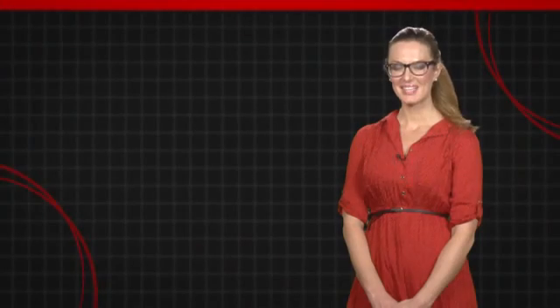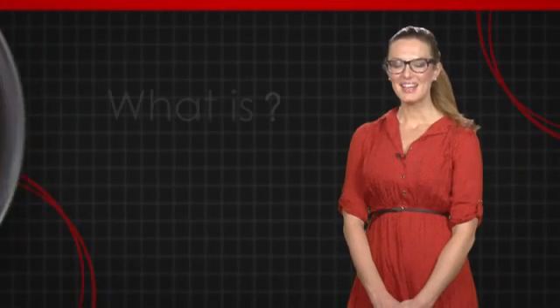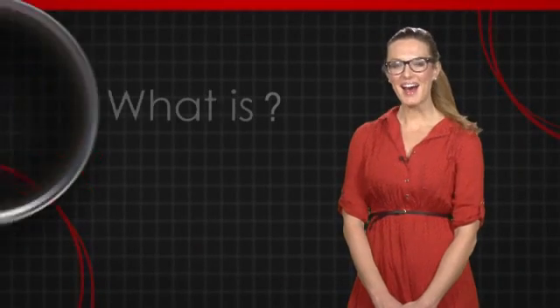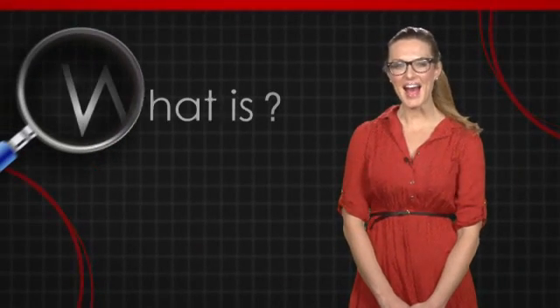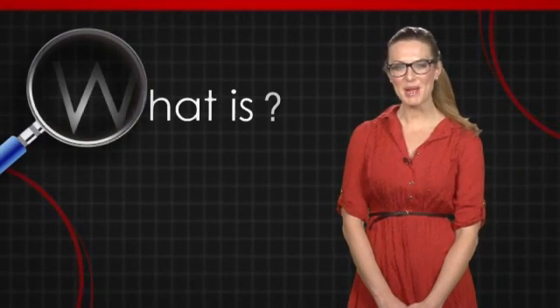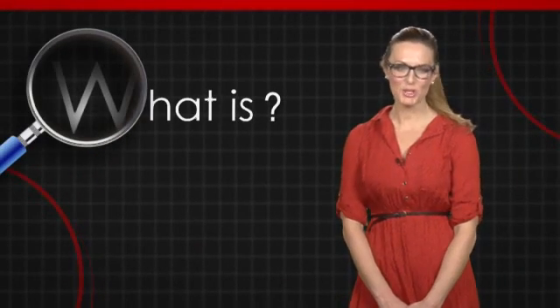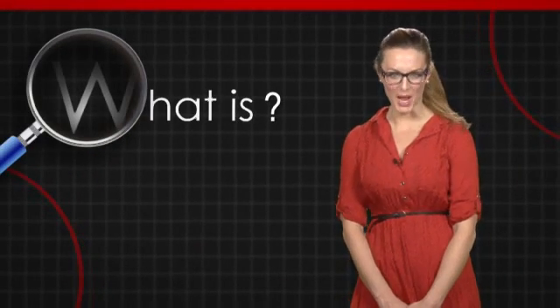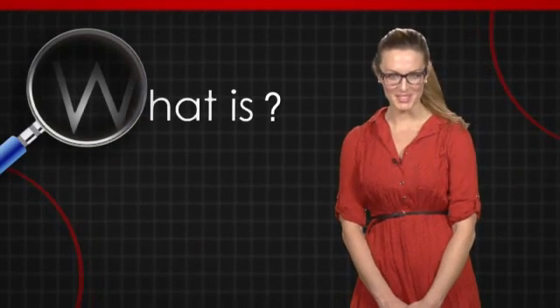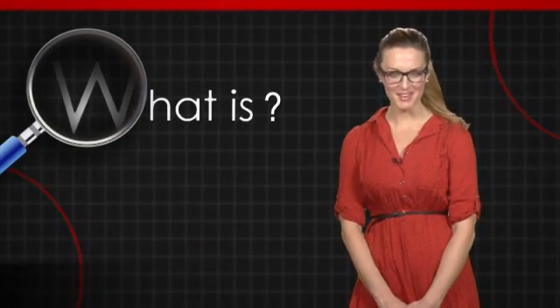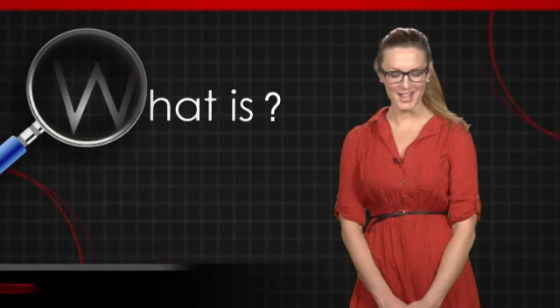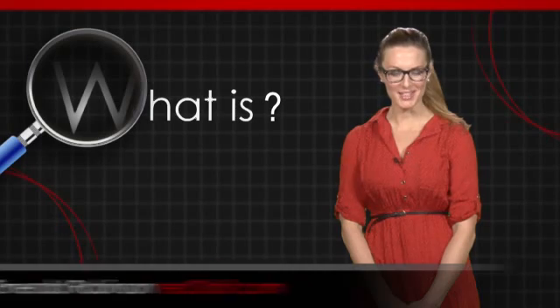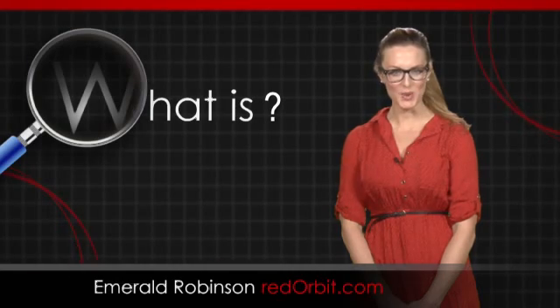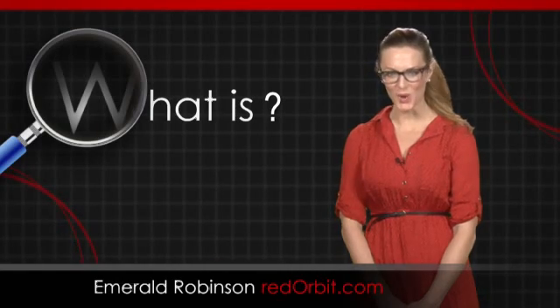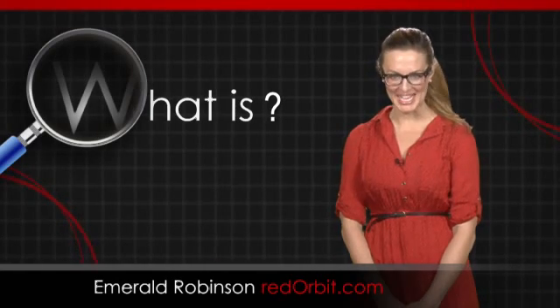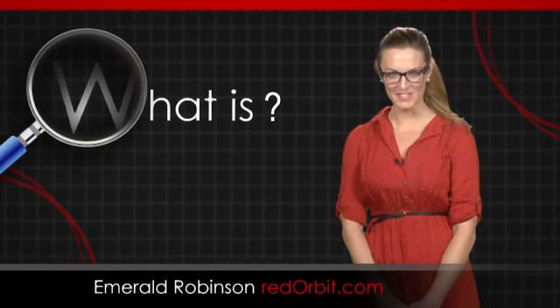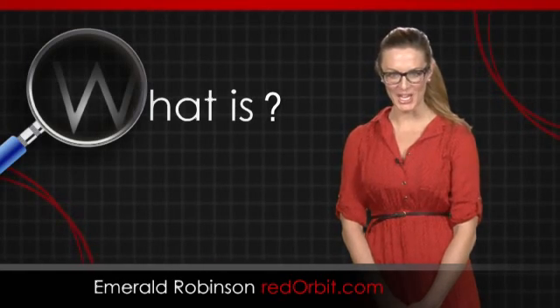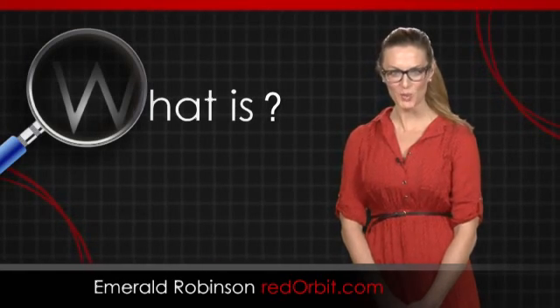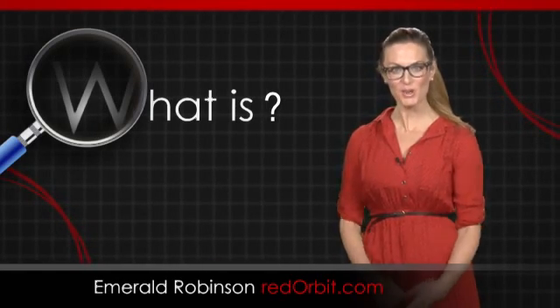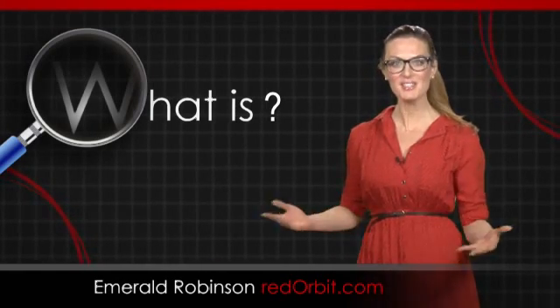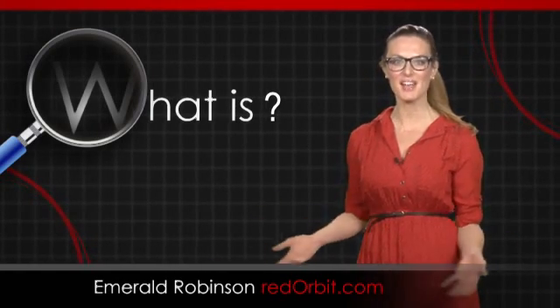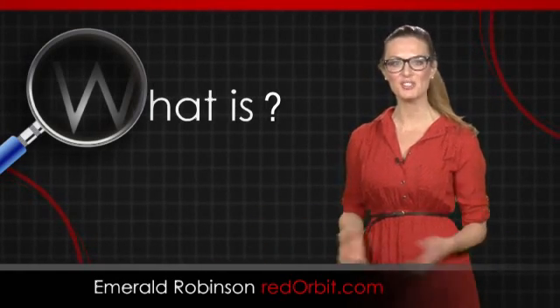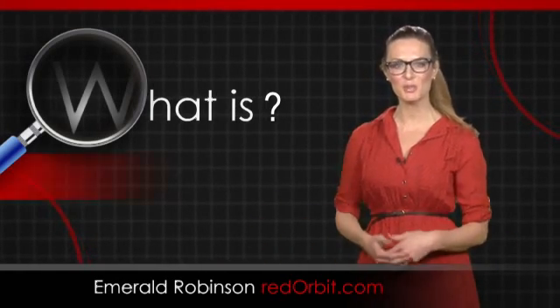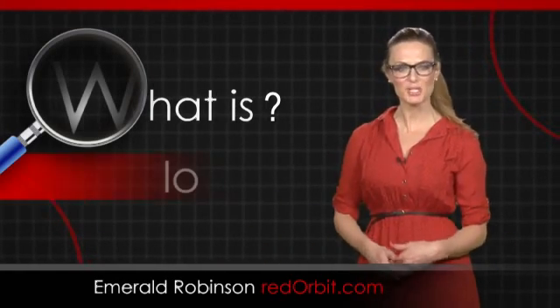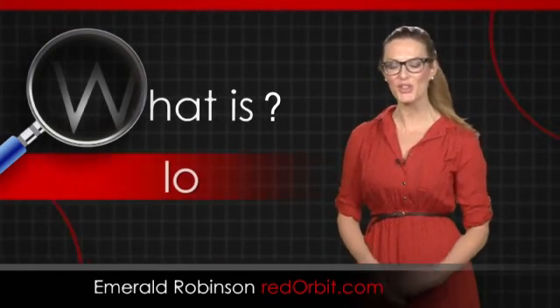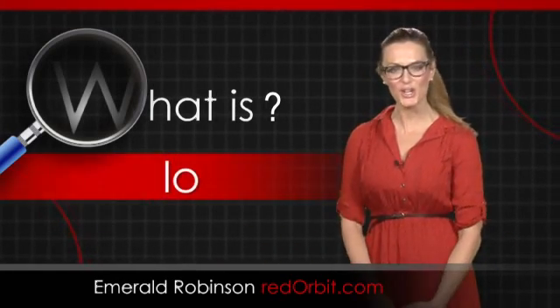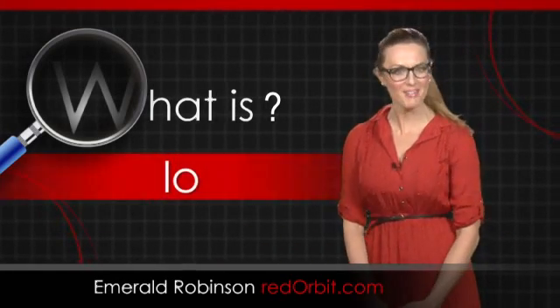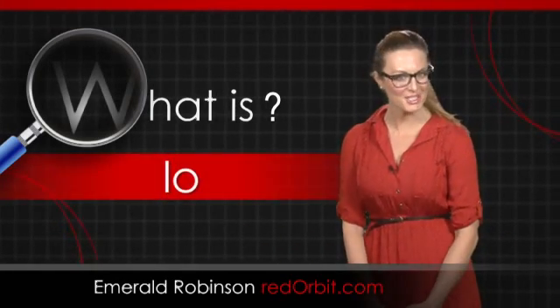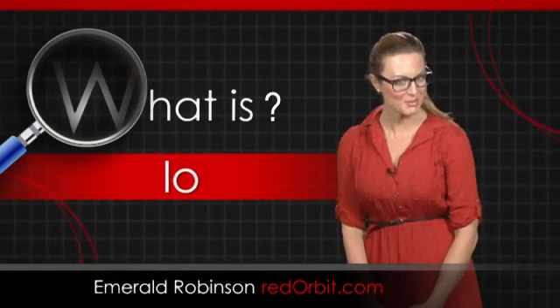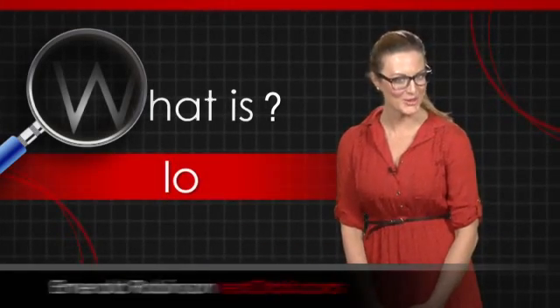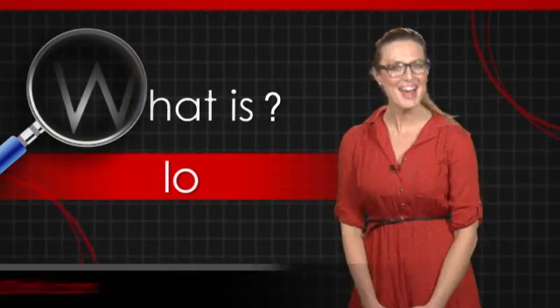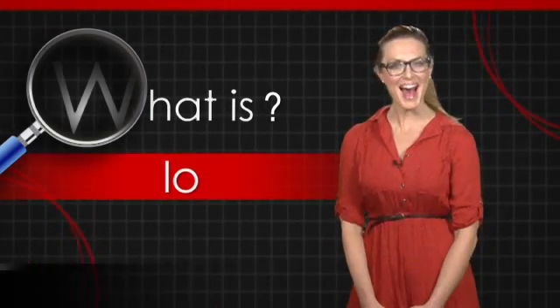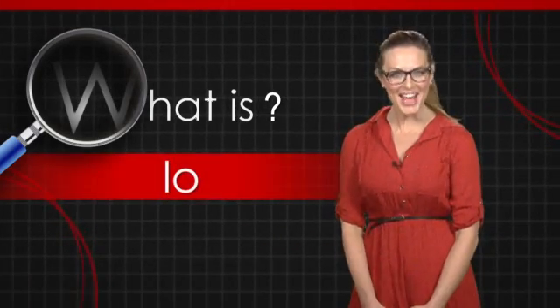Hi, I'm Emerald Robinson, and in this What Is video, we're going to discuss Jupiter's third largest moon, Io.